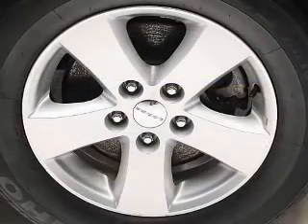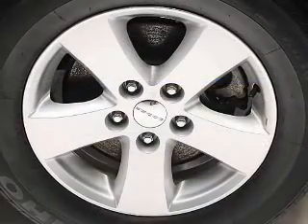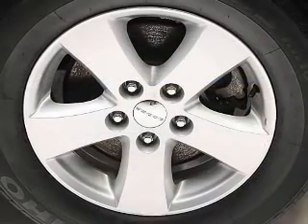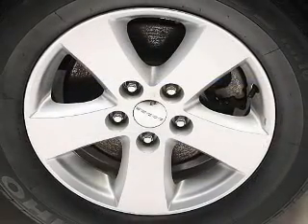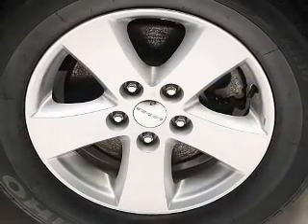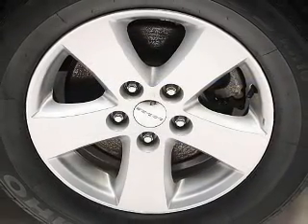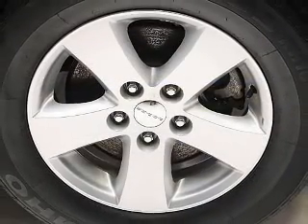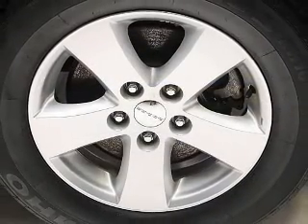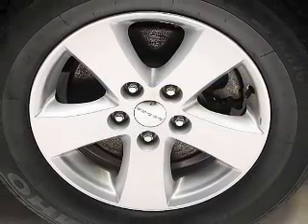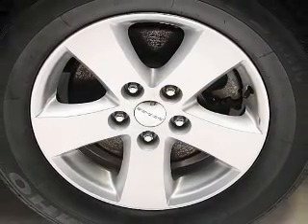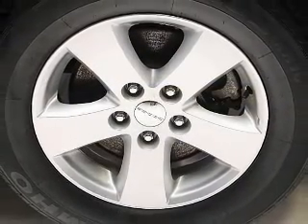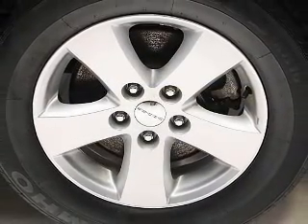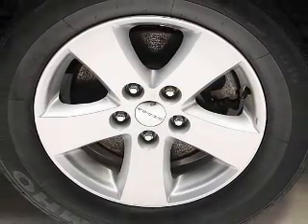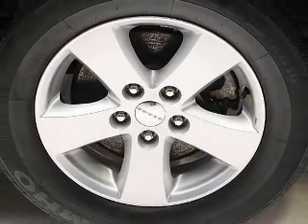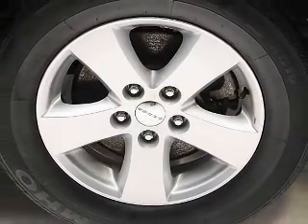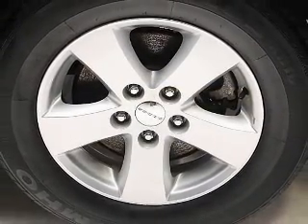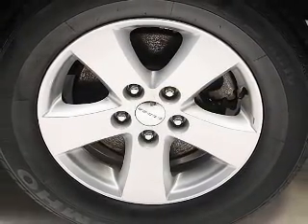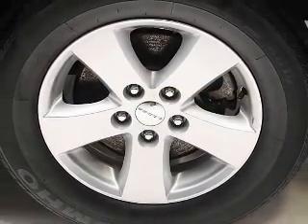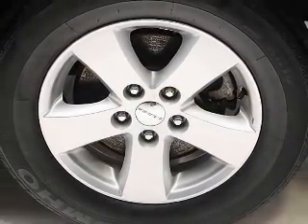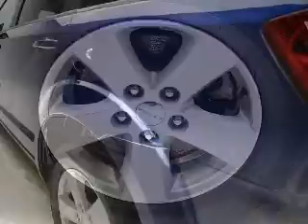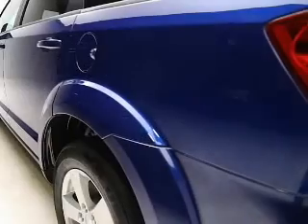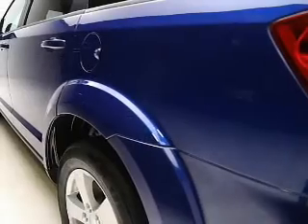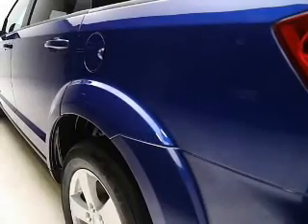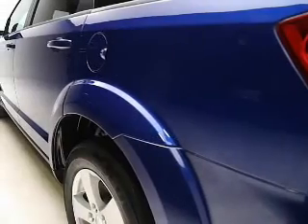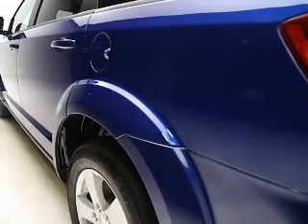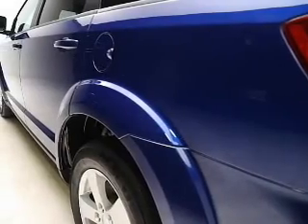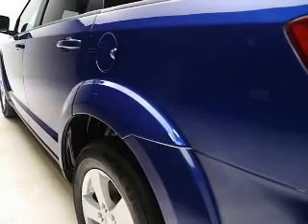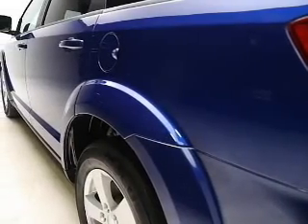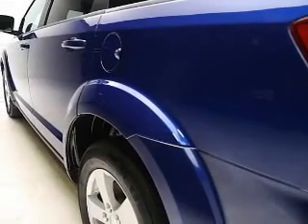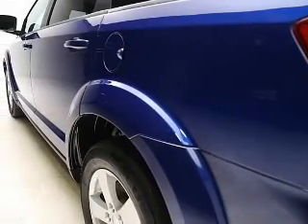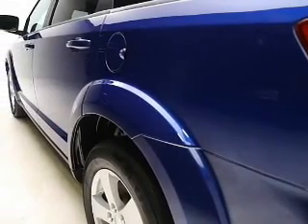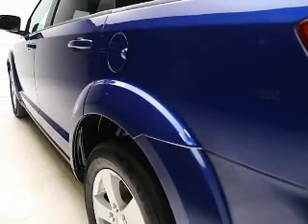Stand out from the crowd with premium wheels. Brake safely with the anti-lock braking system. Enjoy the comfort of dual temperature controls.